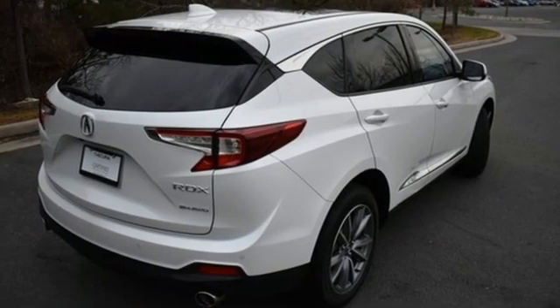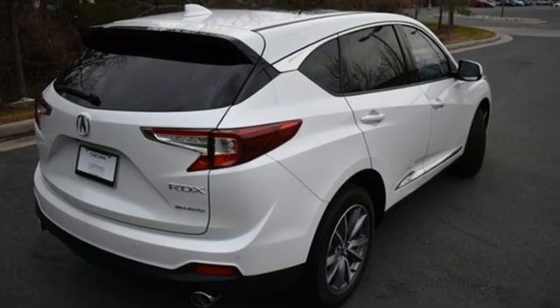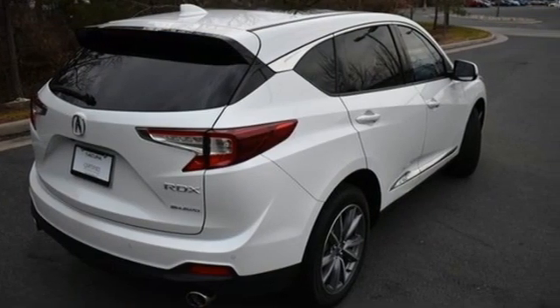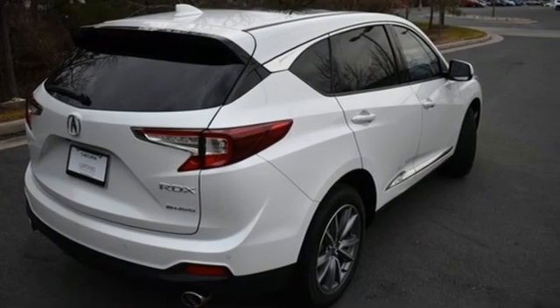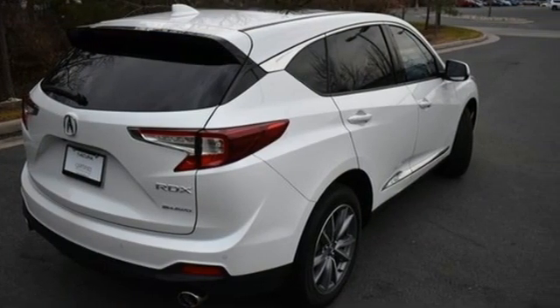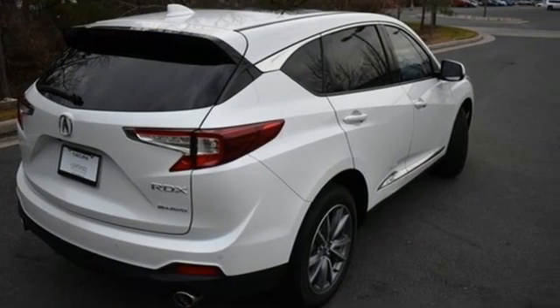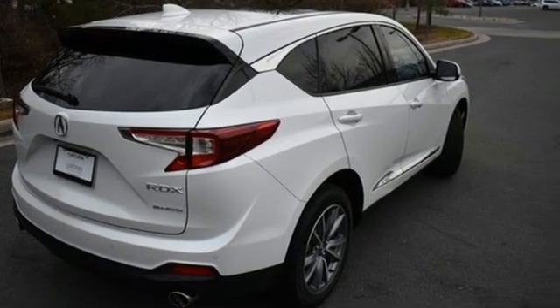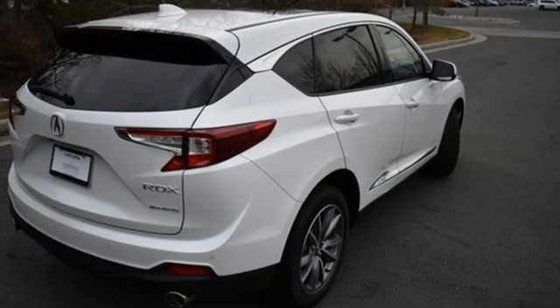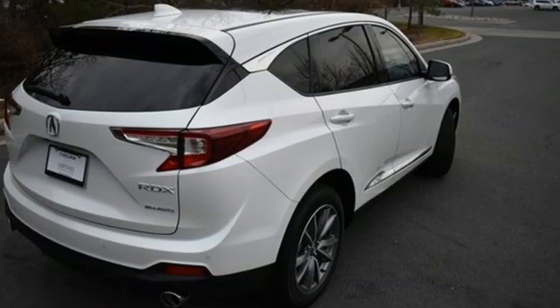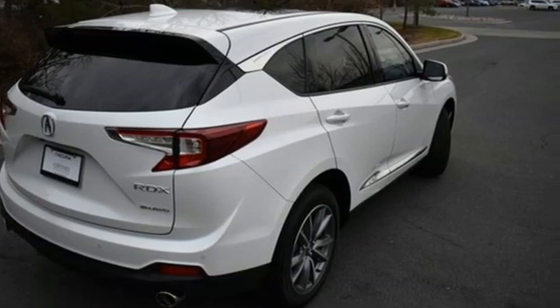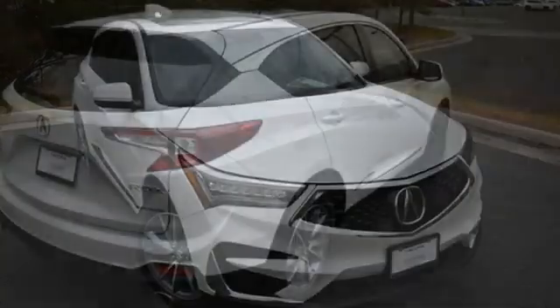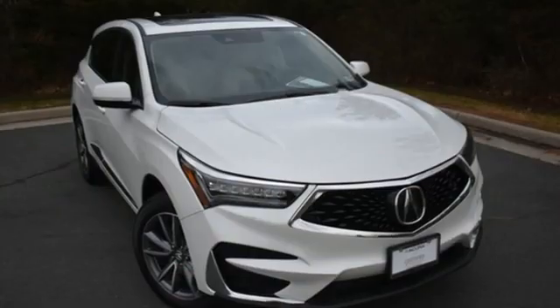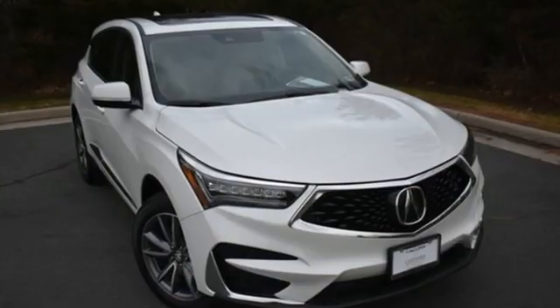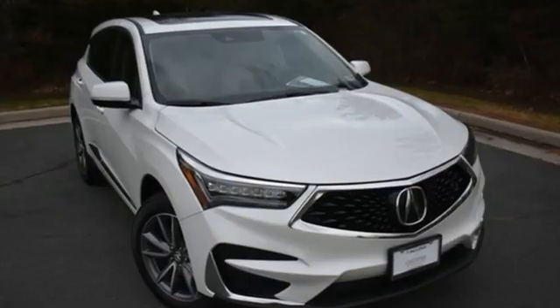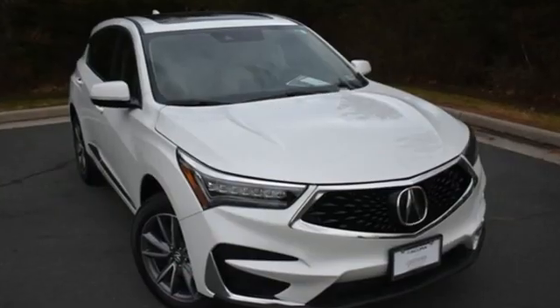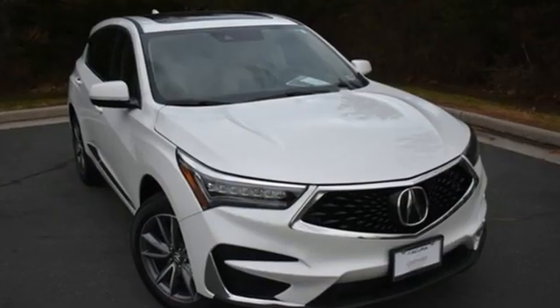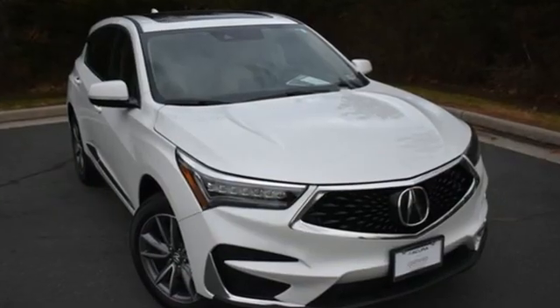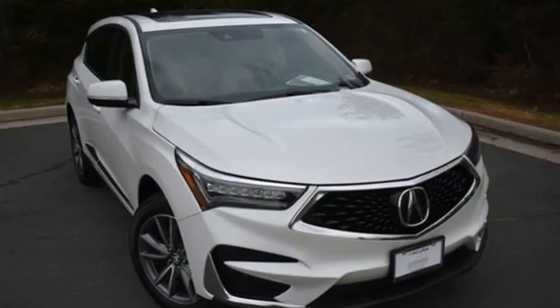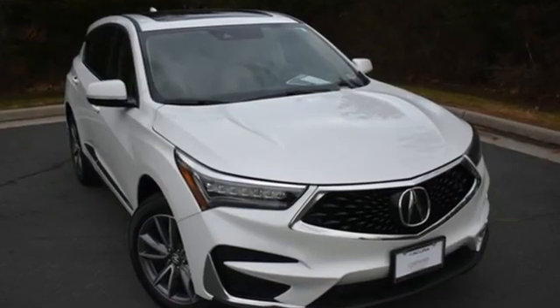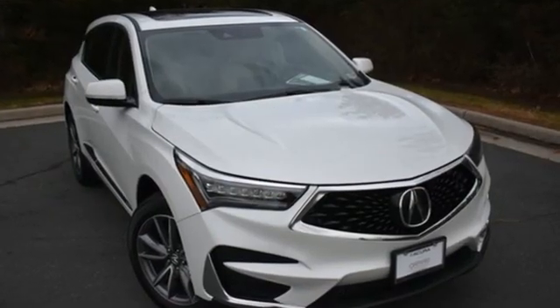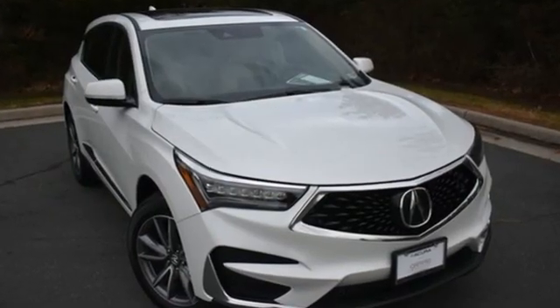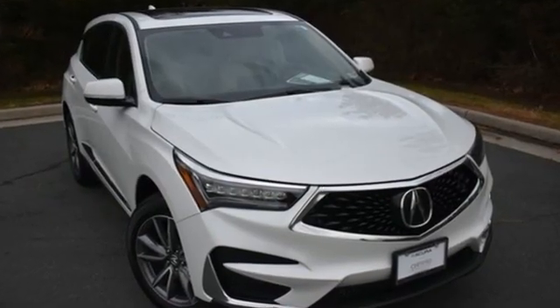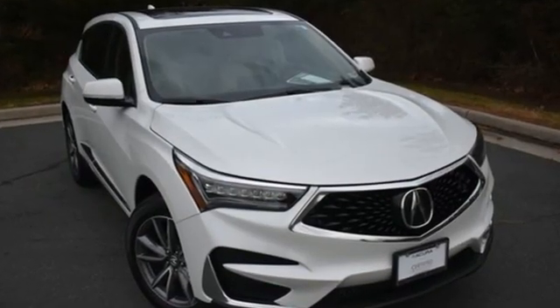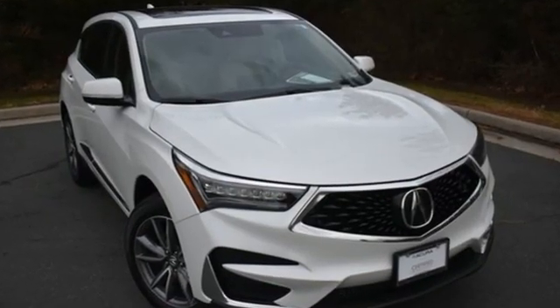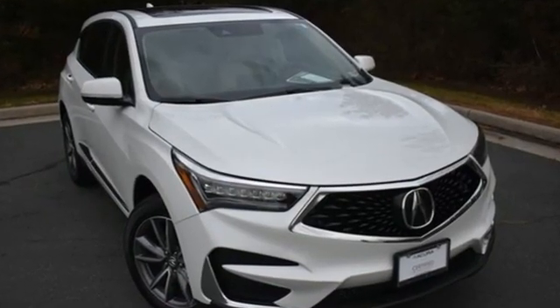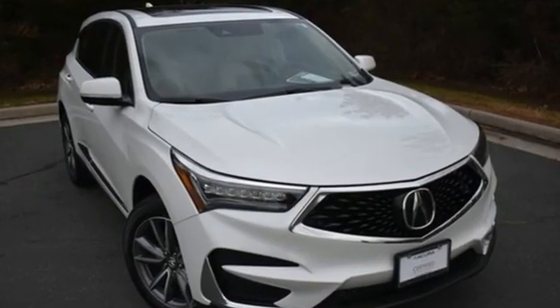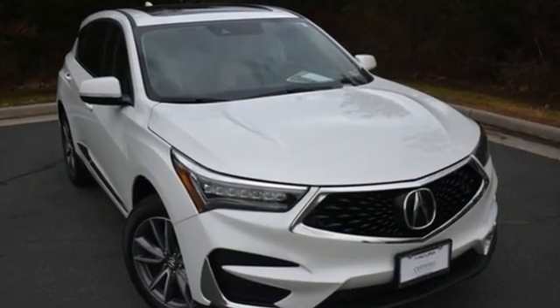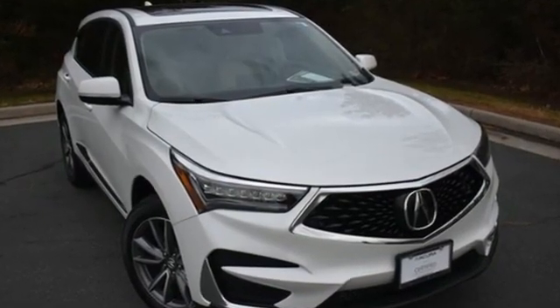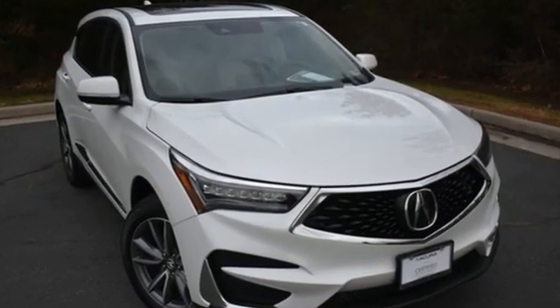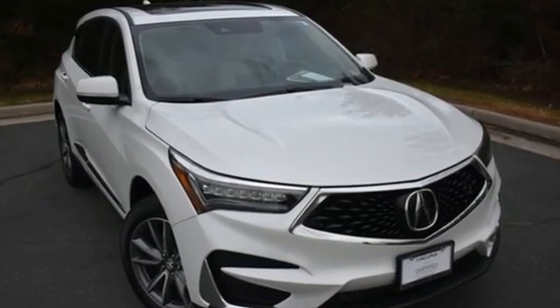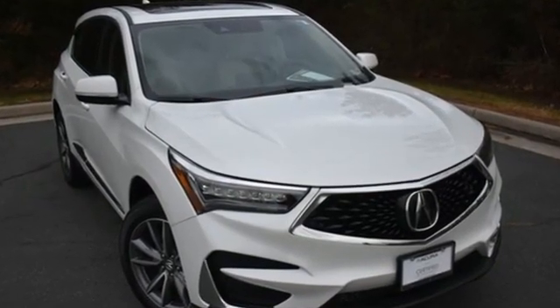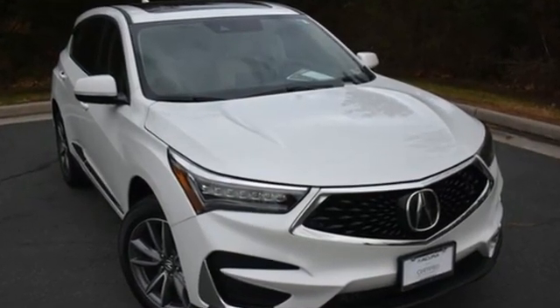At Acura, we manufacture exhilaration so you don't have to. See it for yourself when you take it for a test drive.